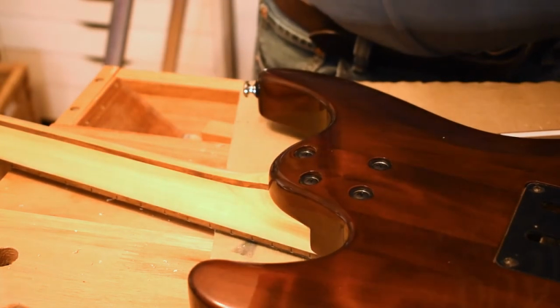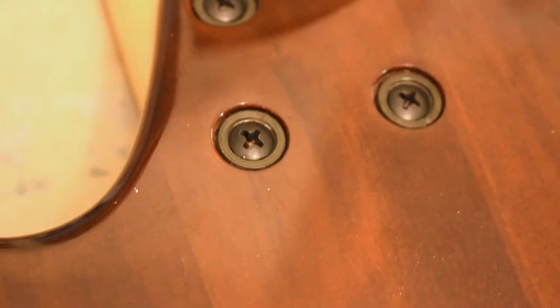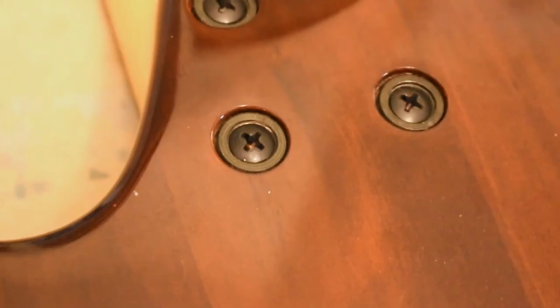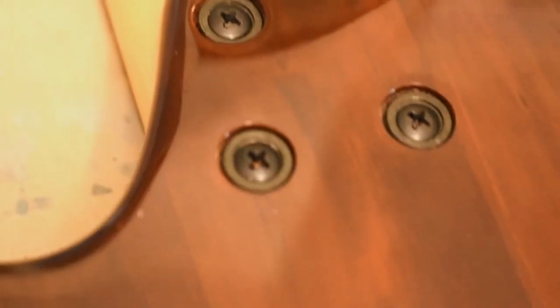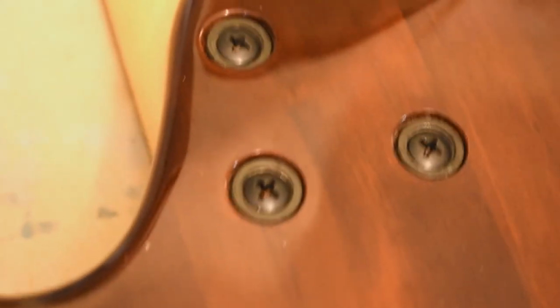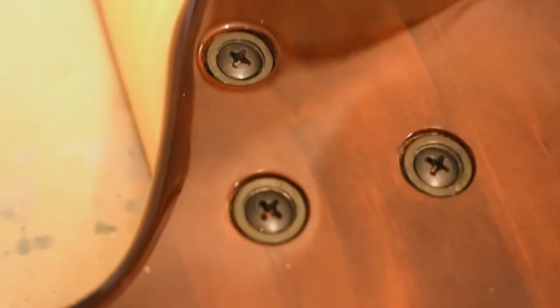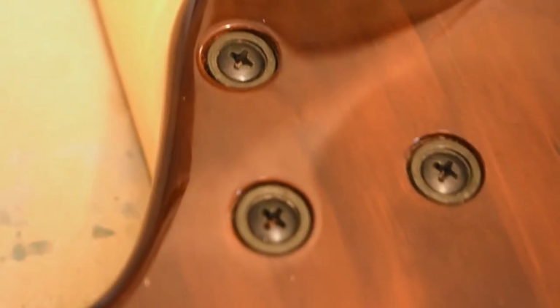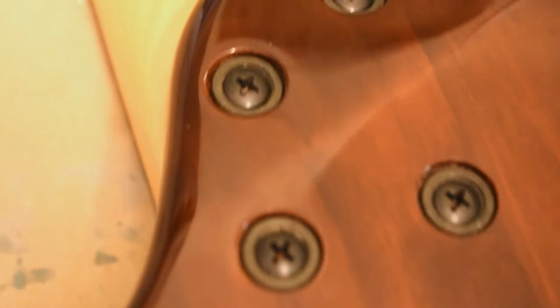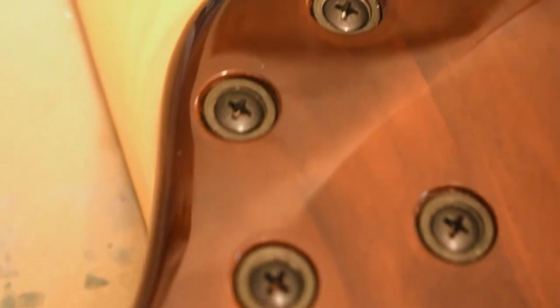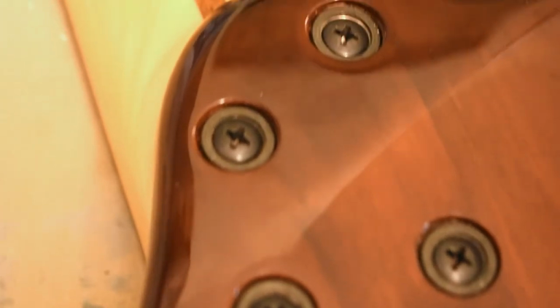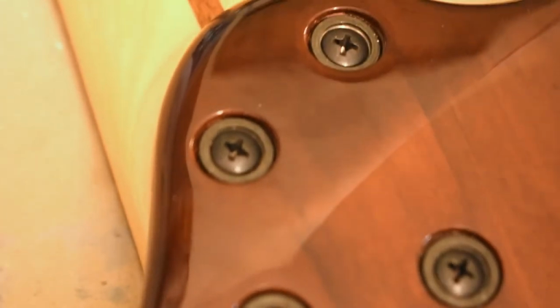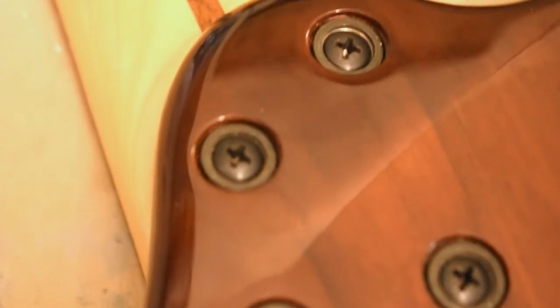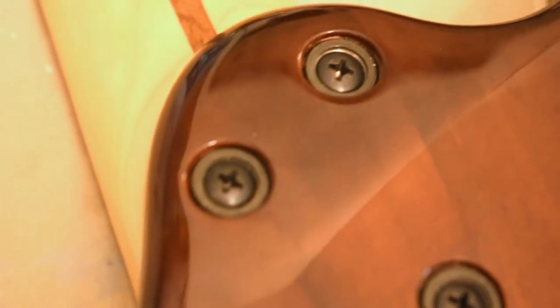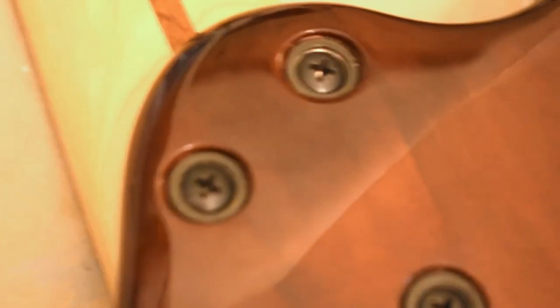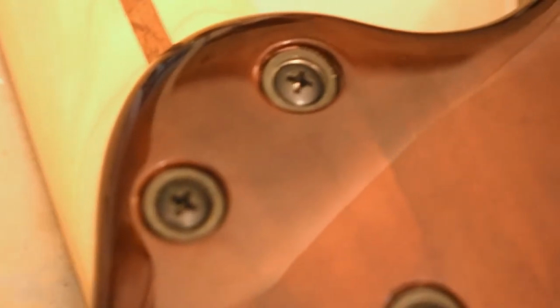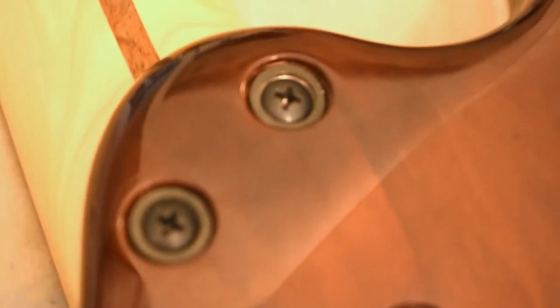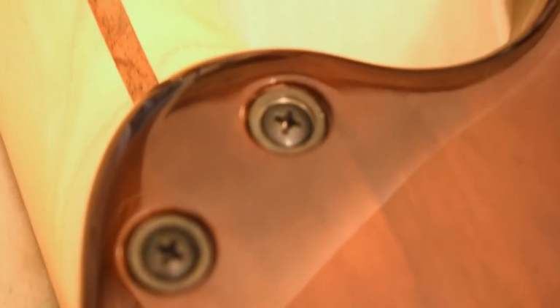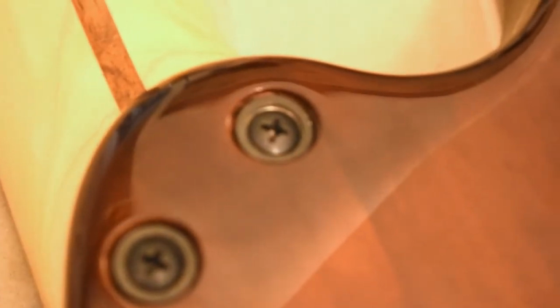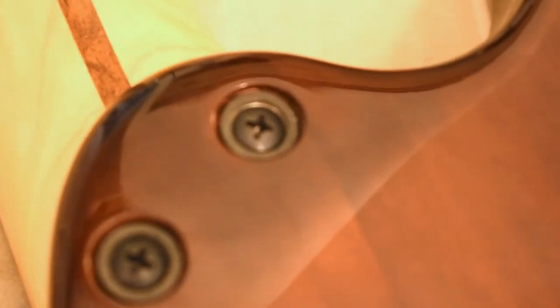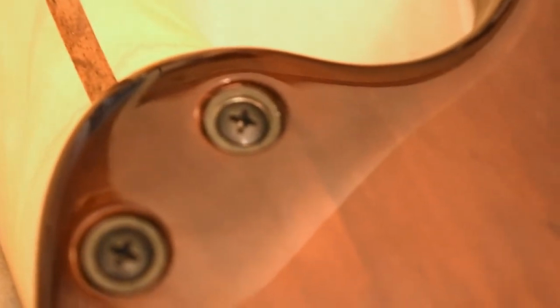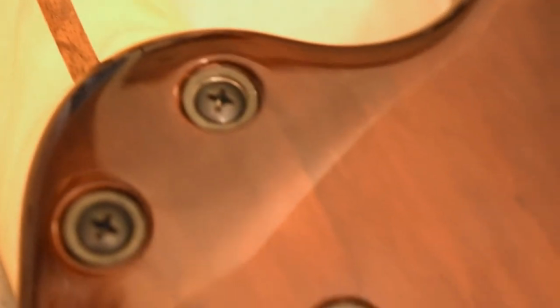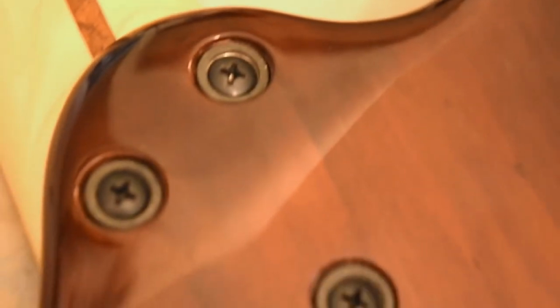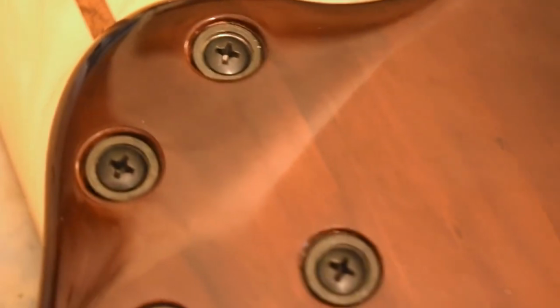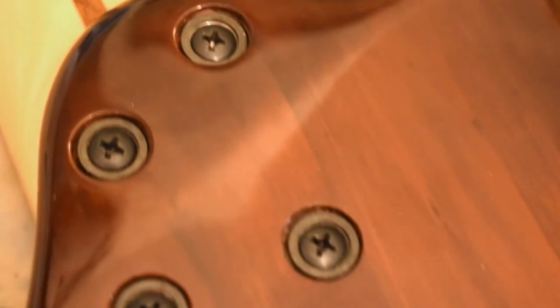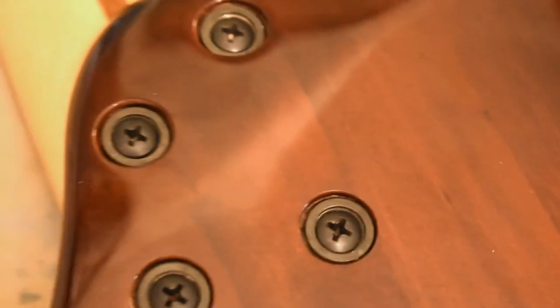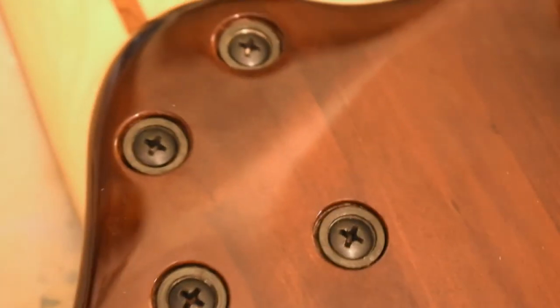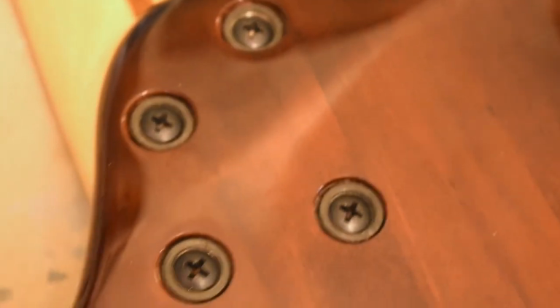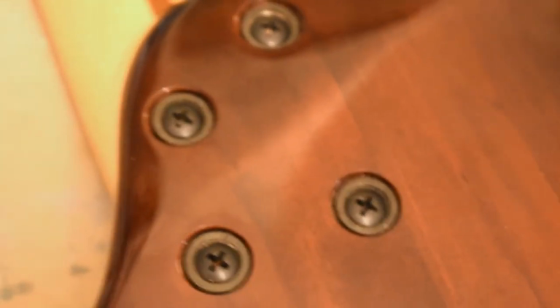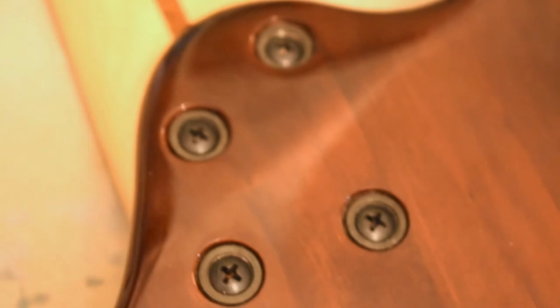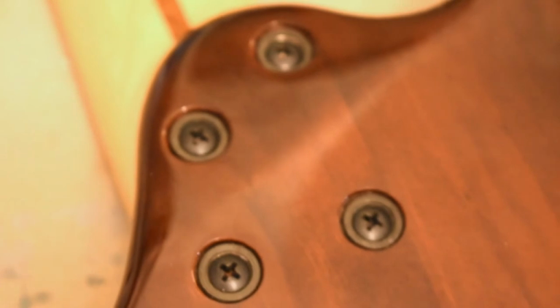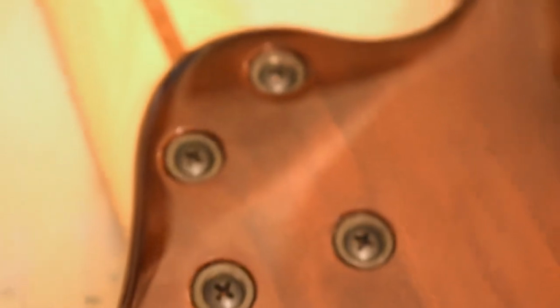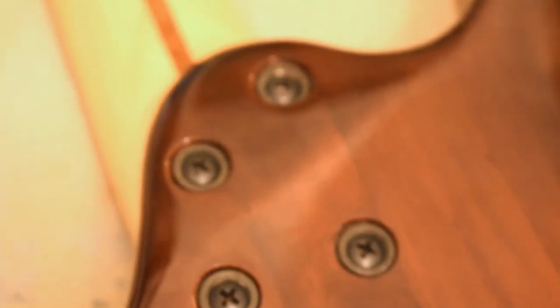Beautiful new black screws — on the Ibanez GSA guitar they look even better than the old ones.